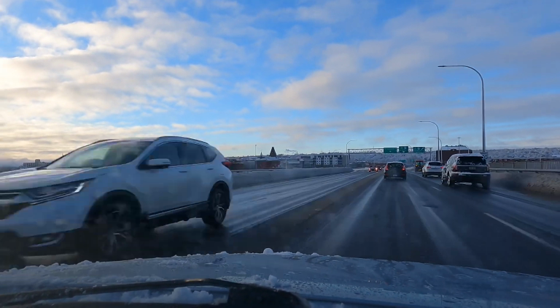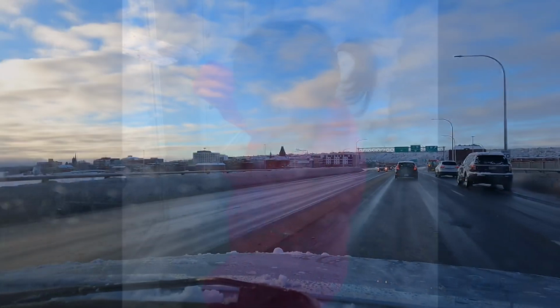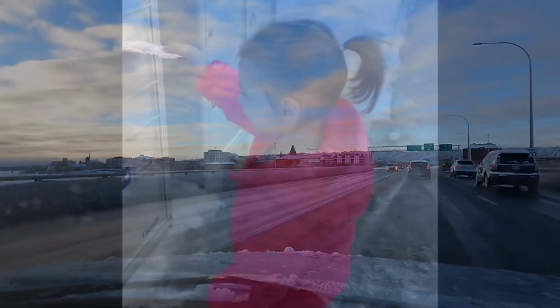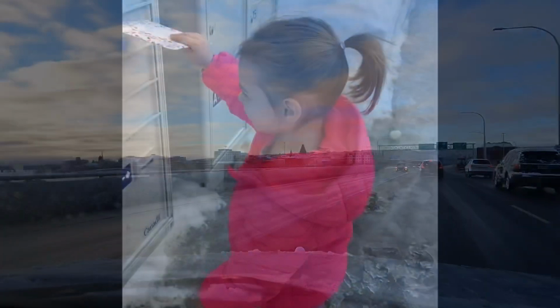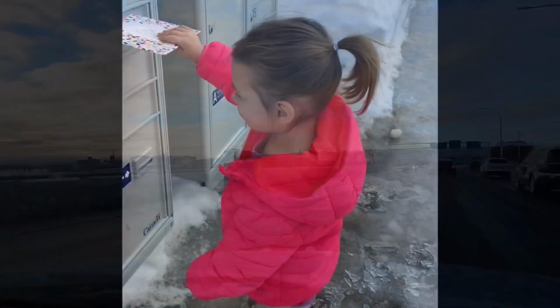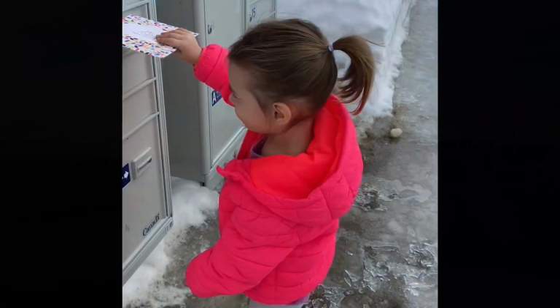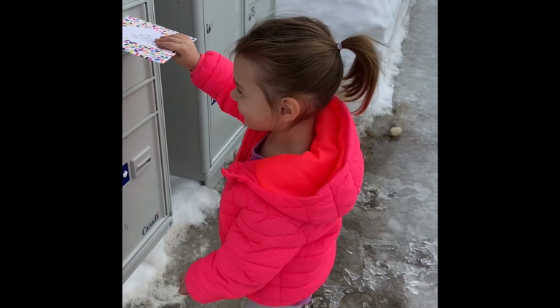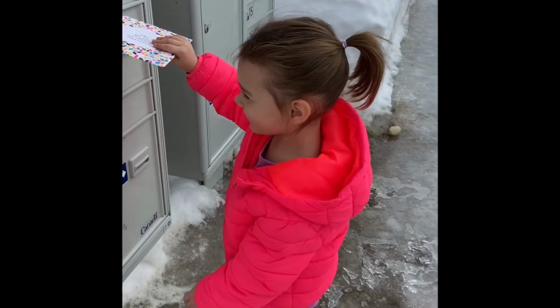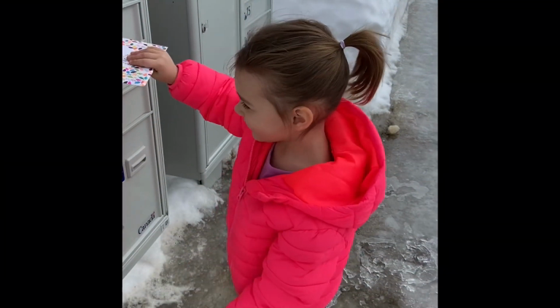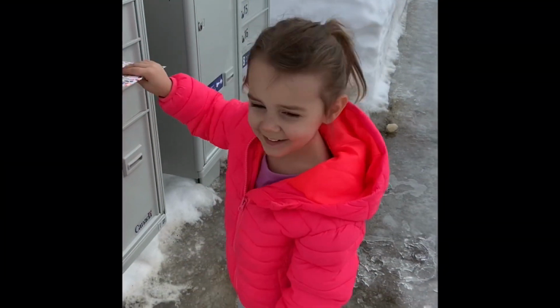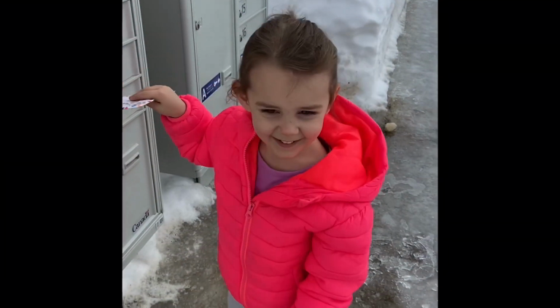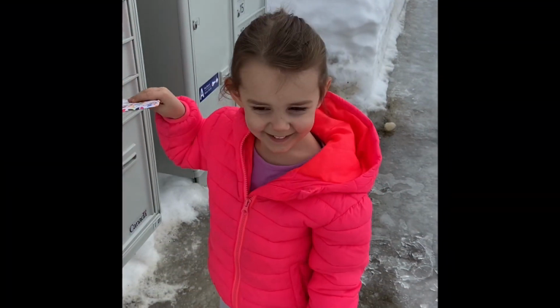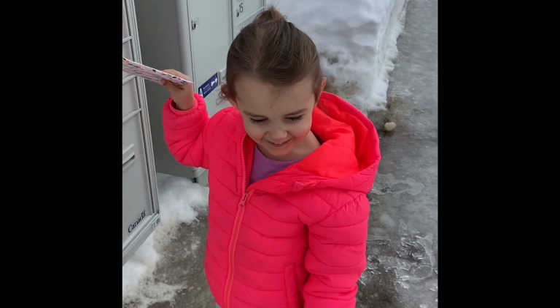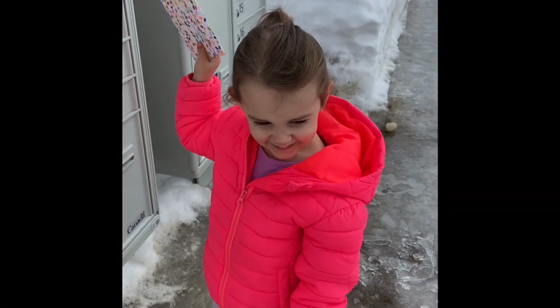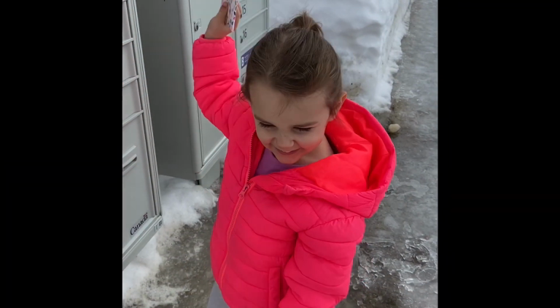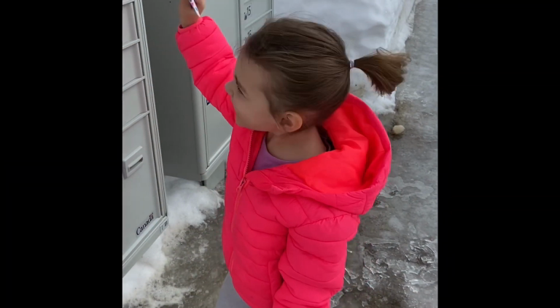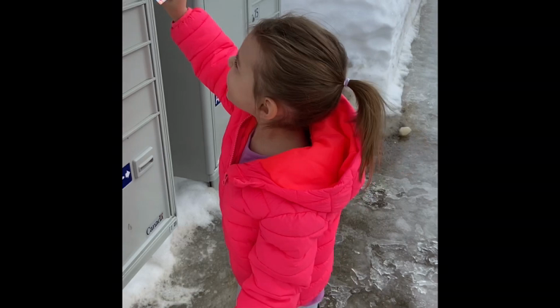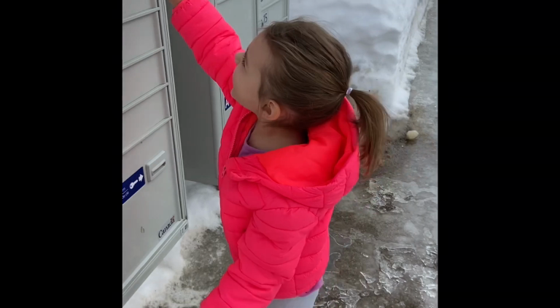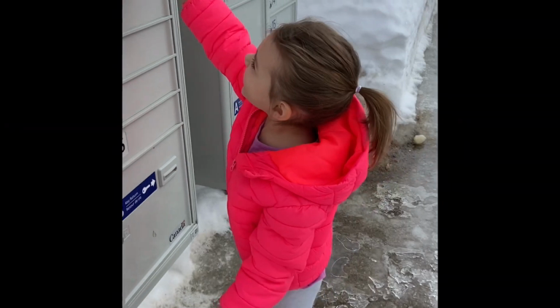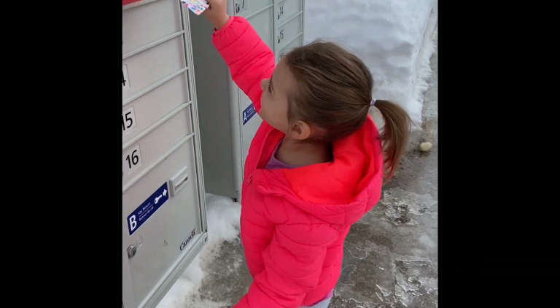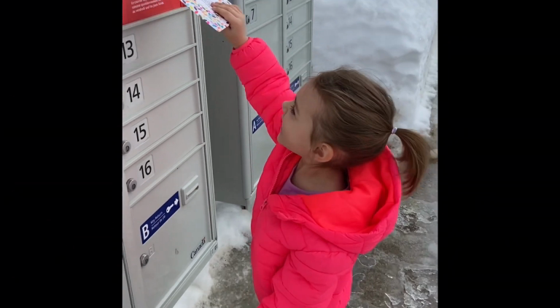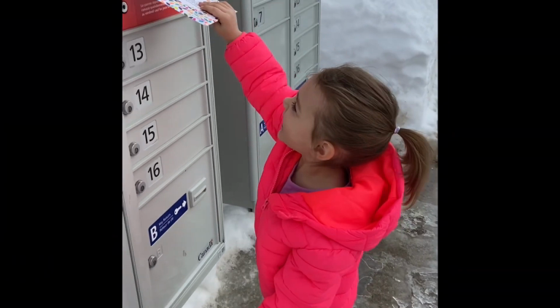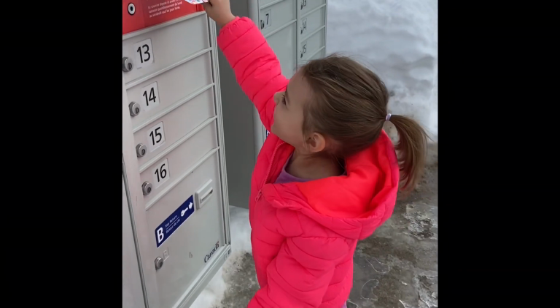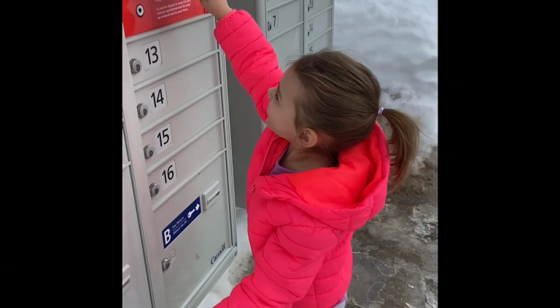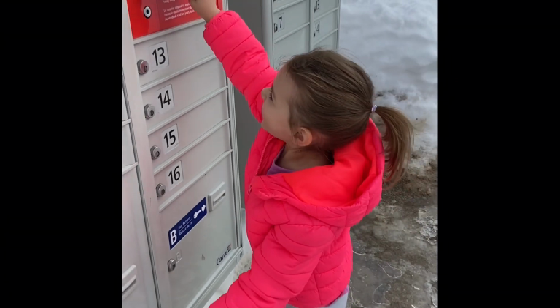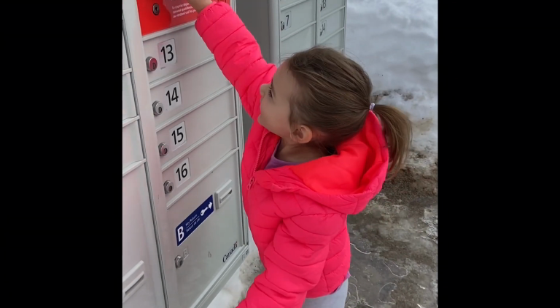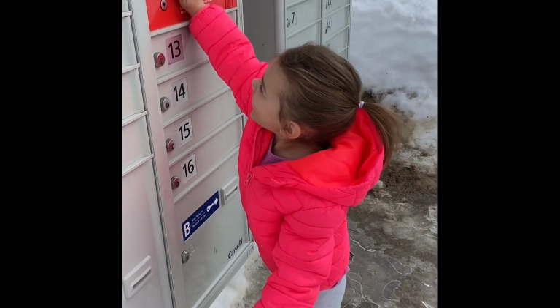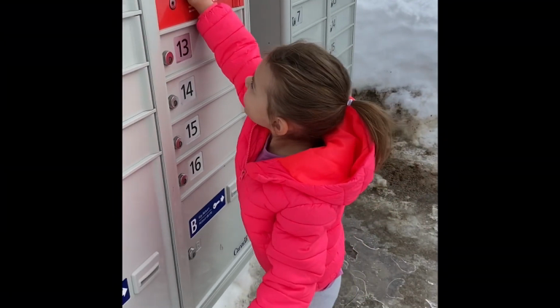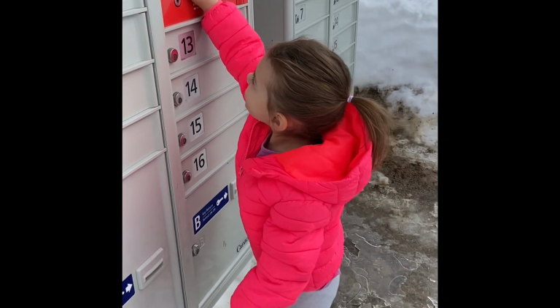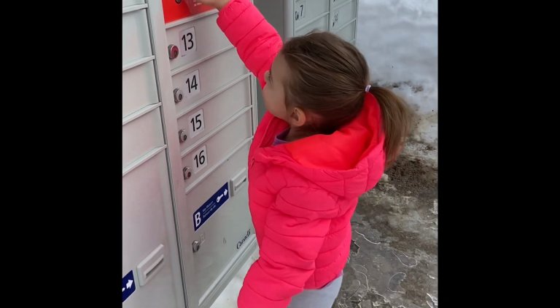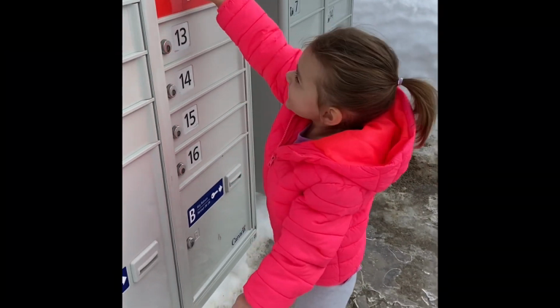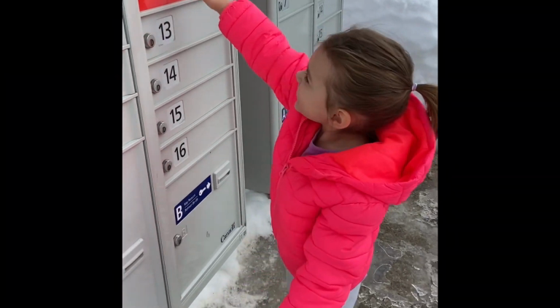Hey Everly, what are you doing? Putting mini-trail in the mailbox. Good job!